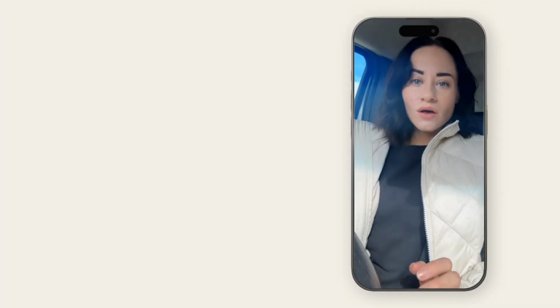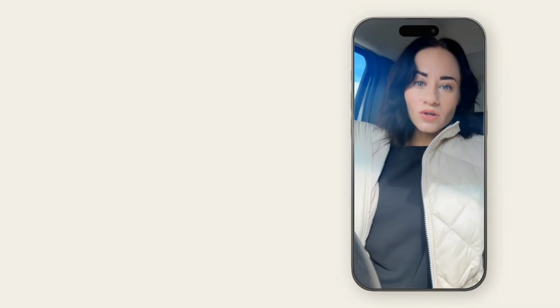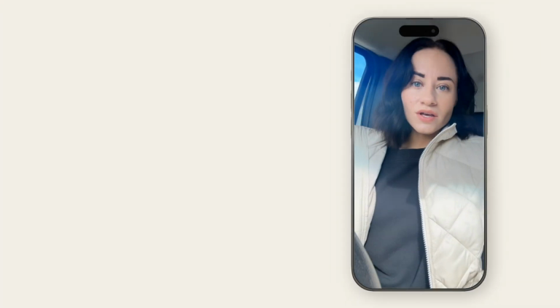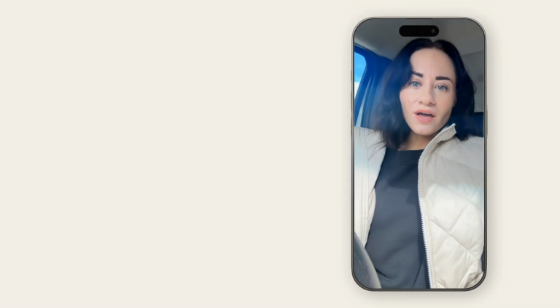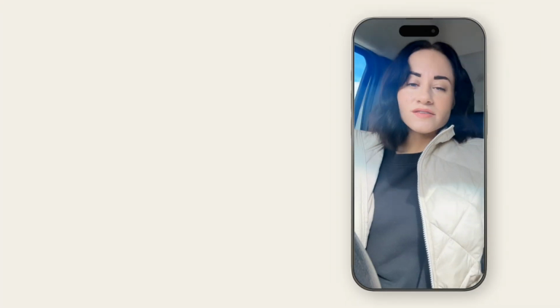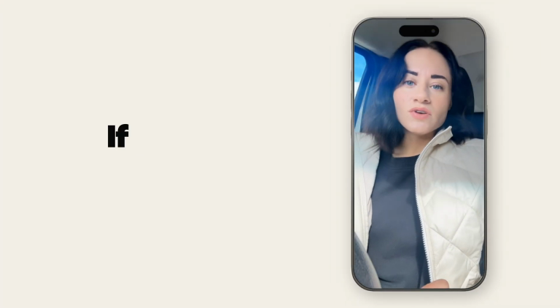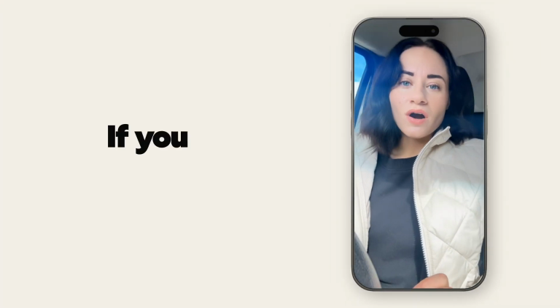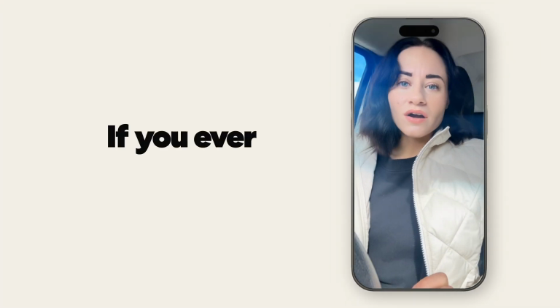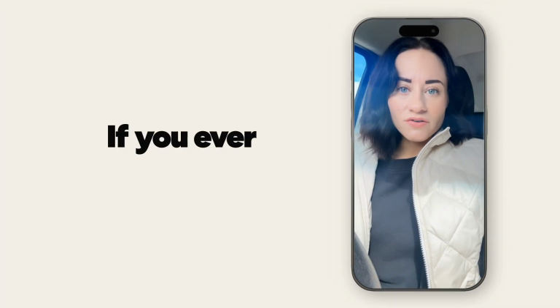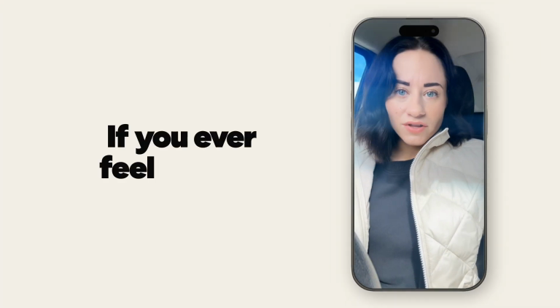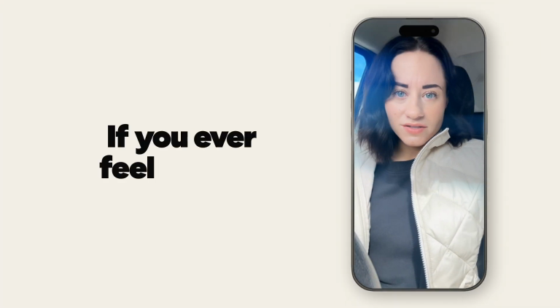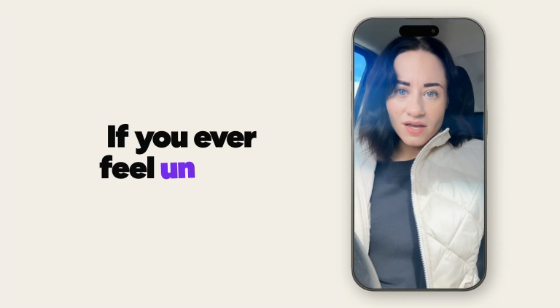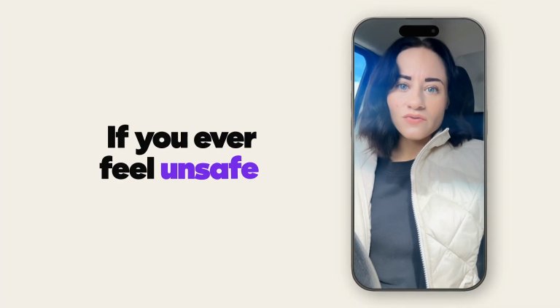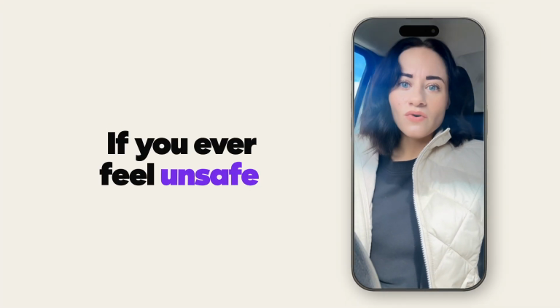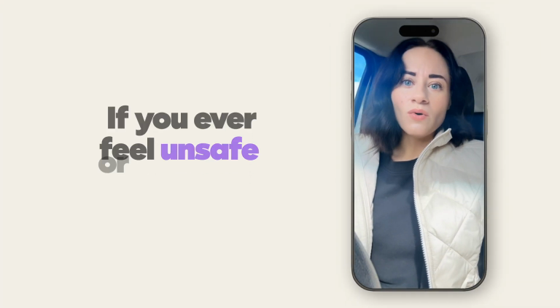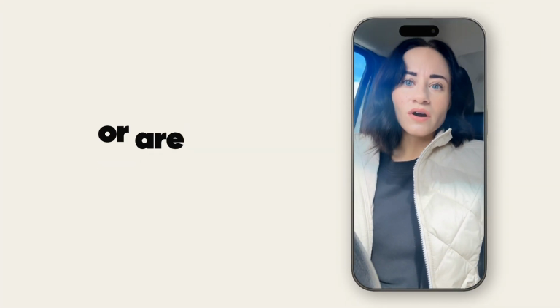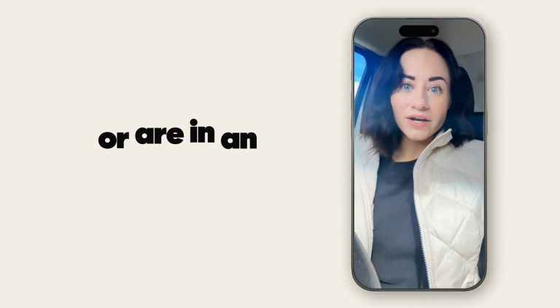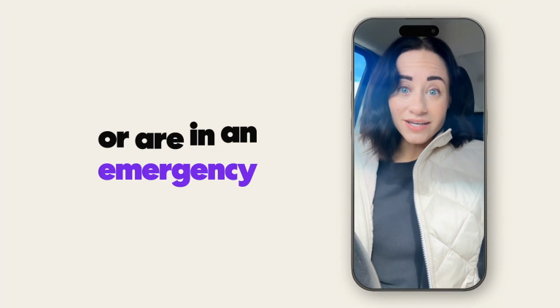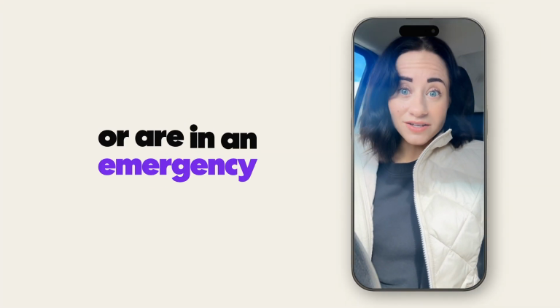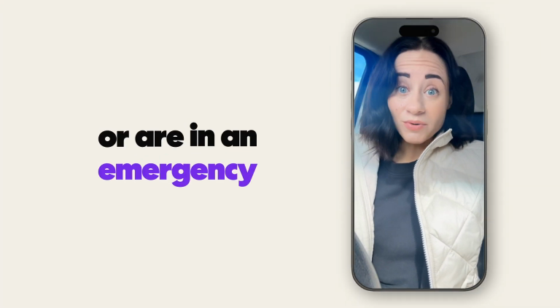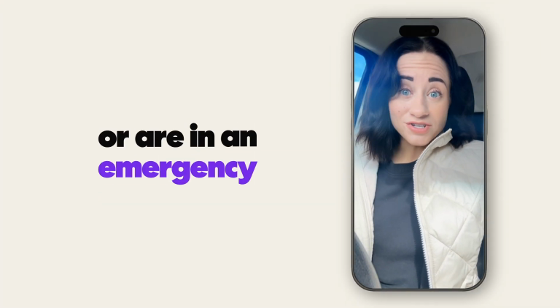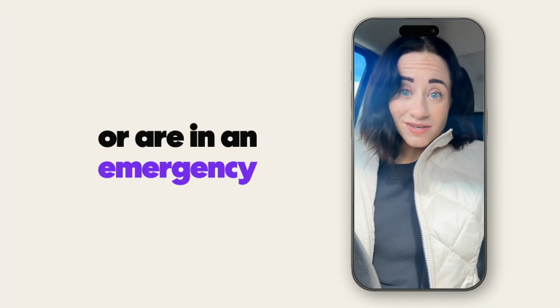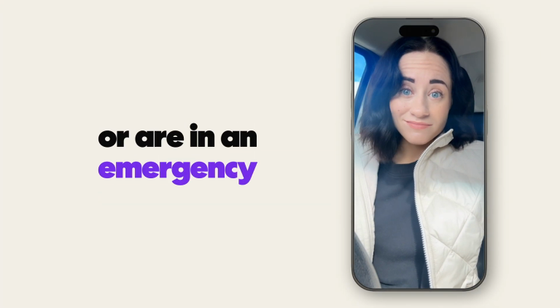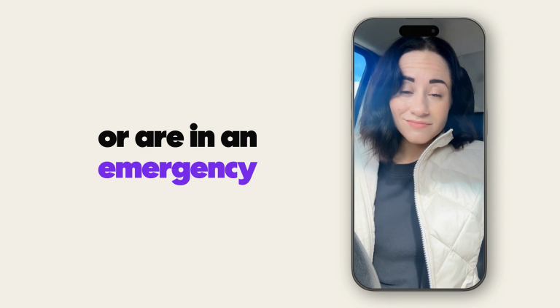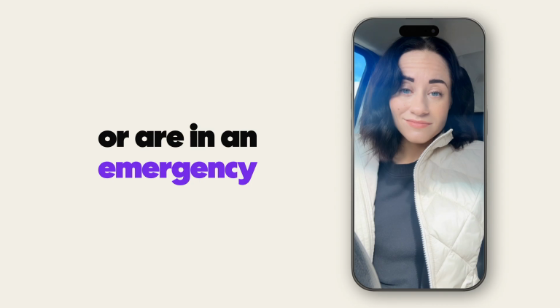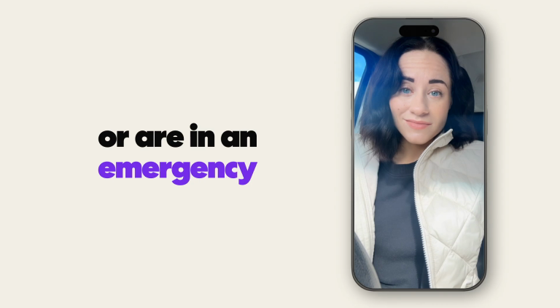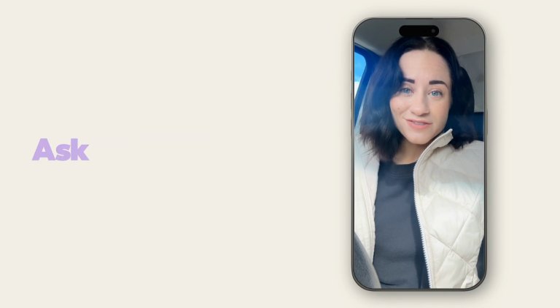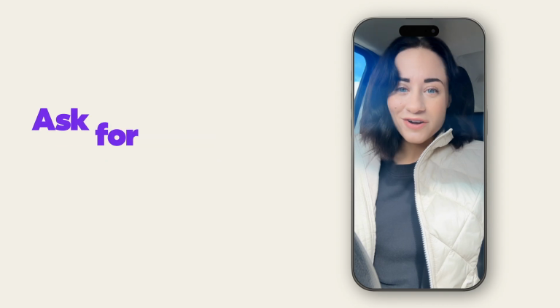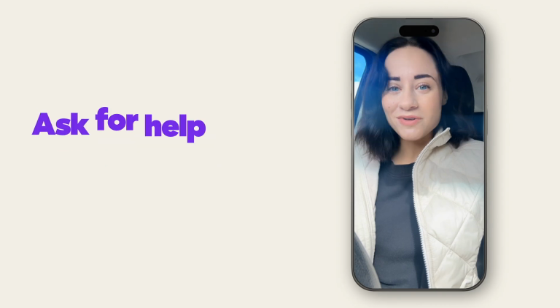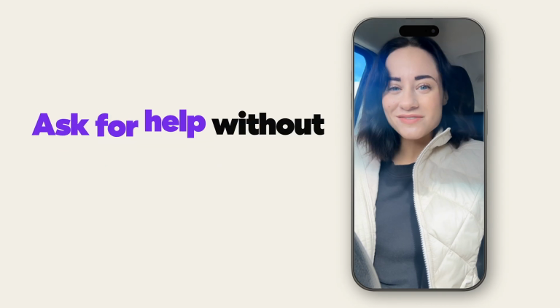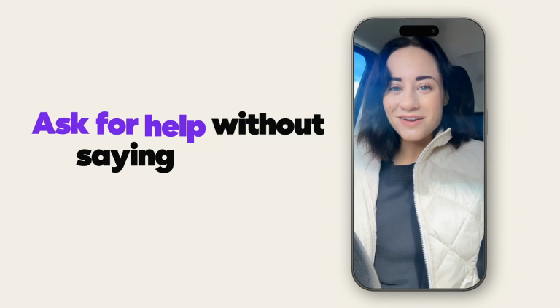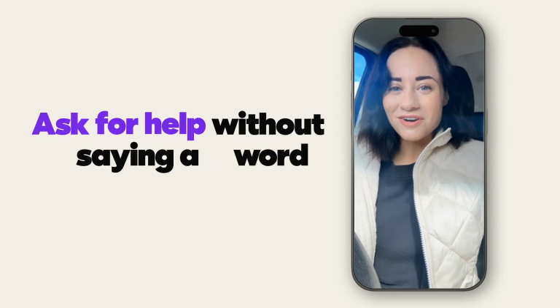Look, guys, if you are ever feeling unsafe or are in an emergency, ask for help without saying a word.